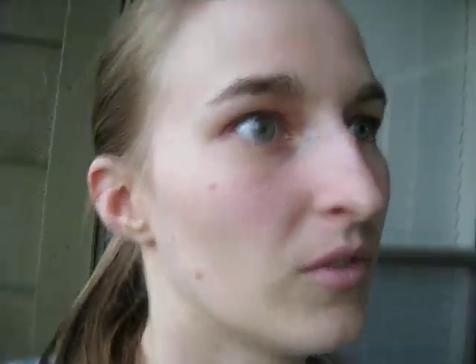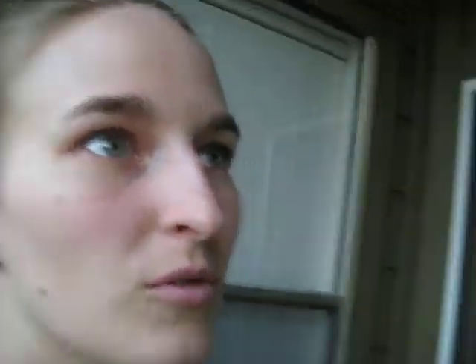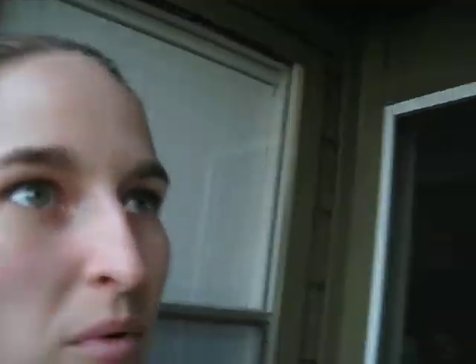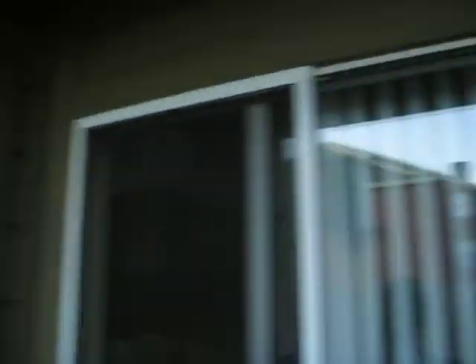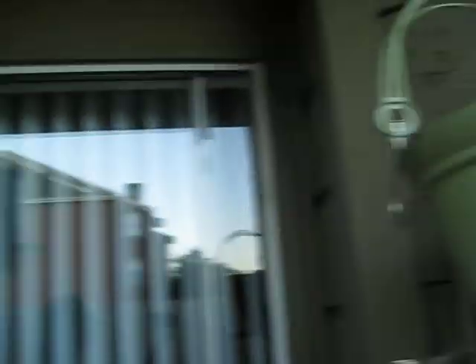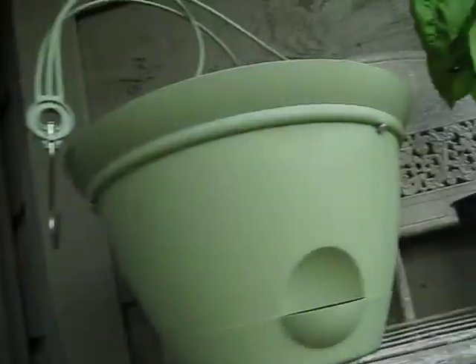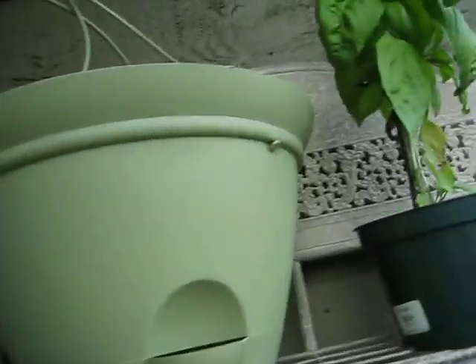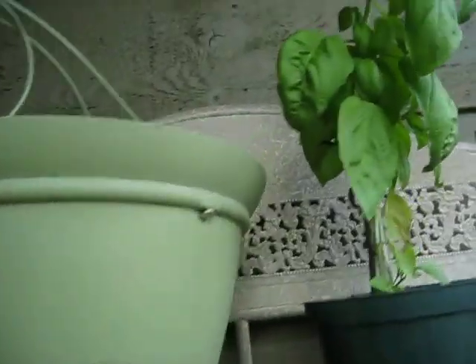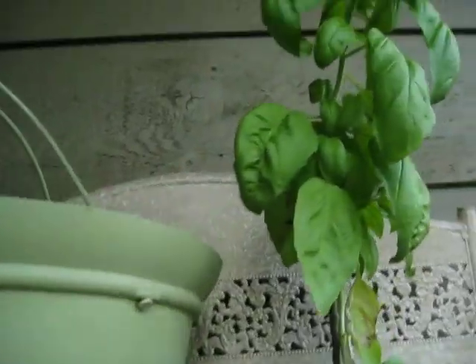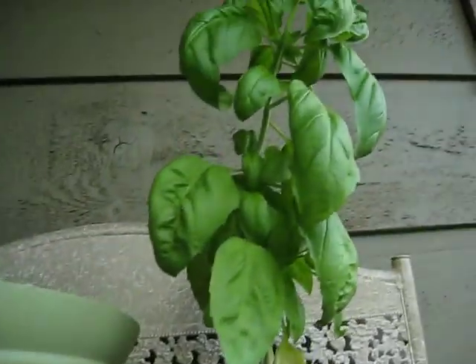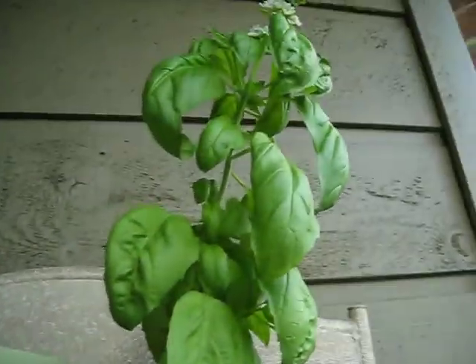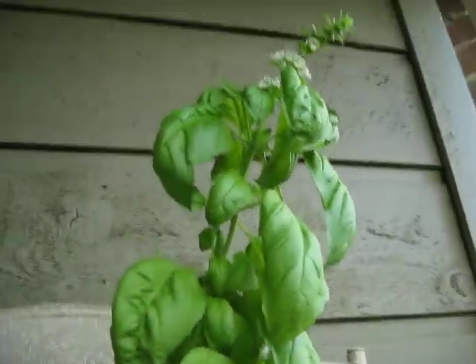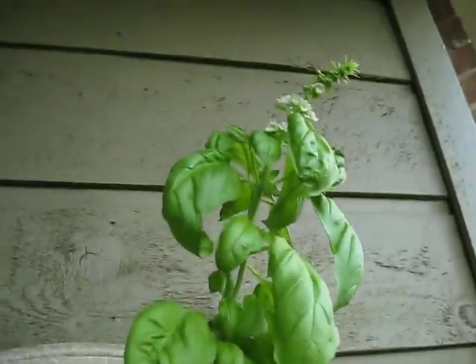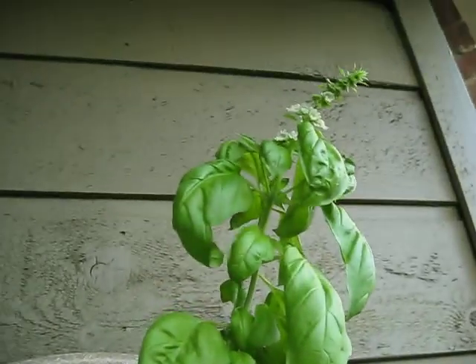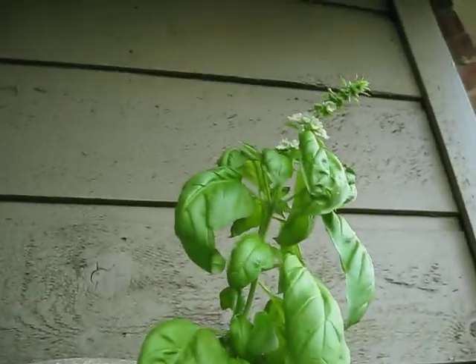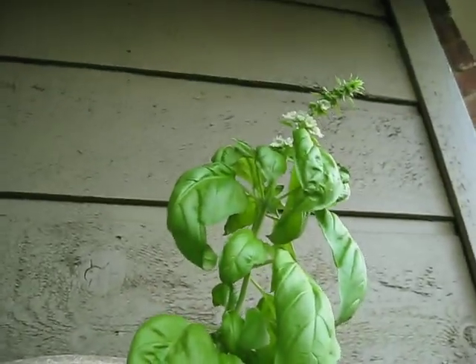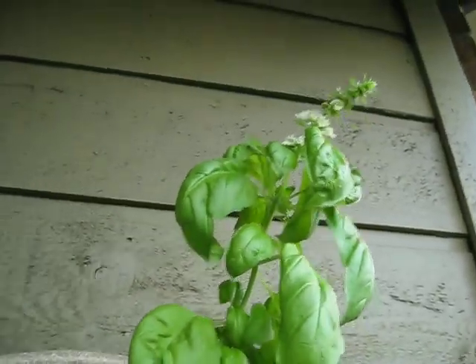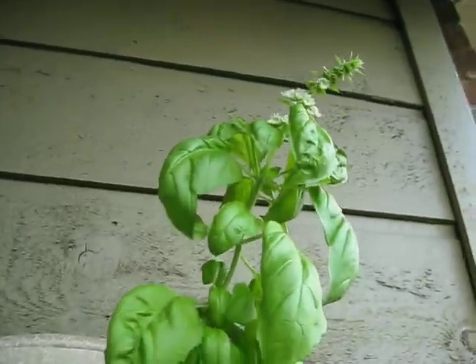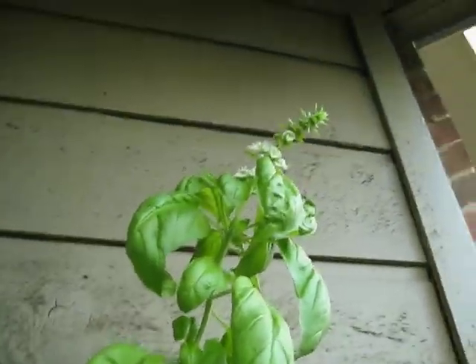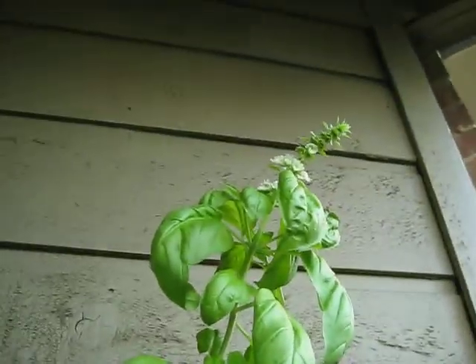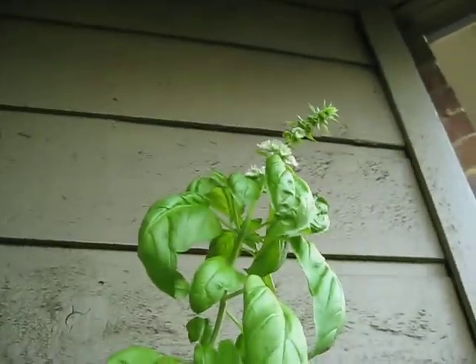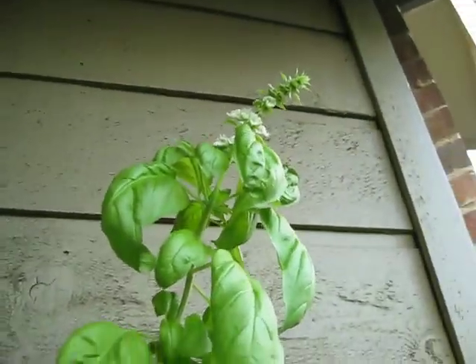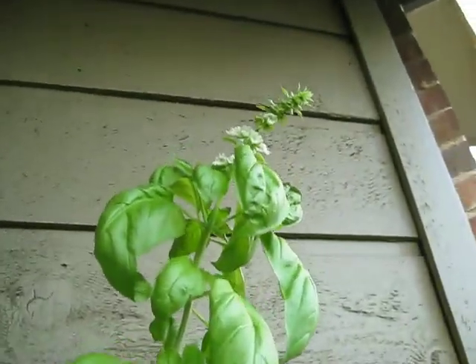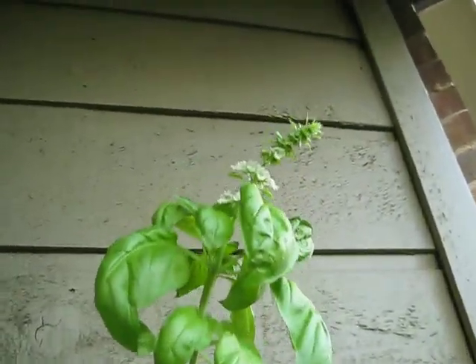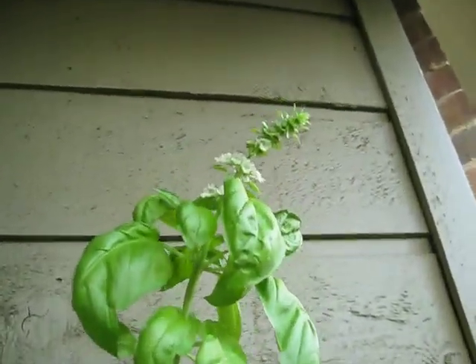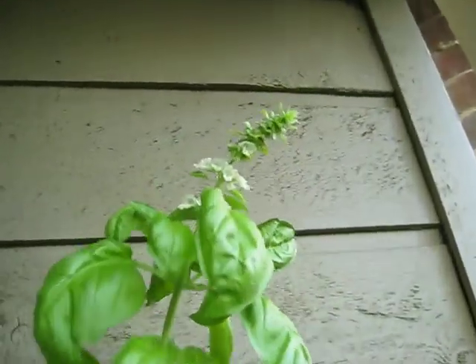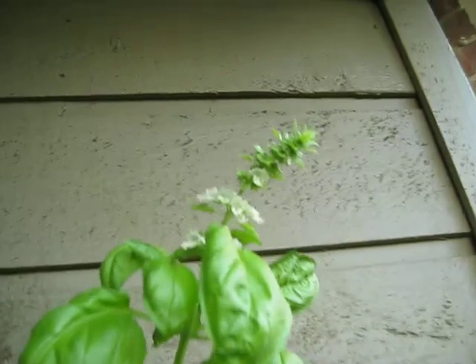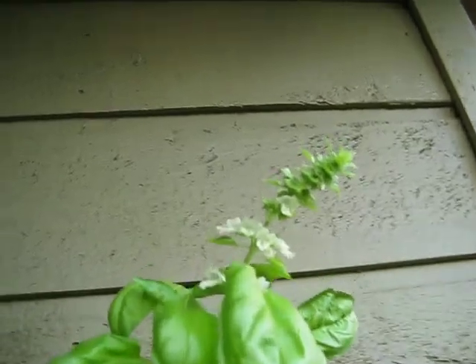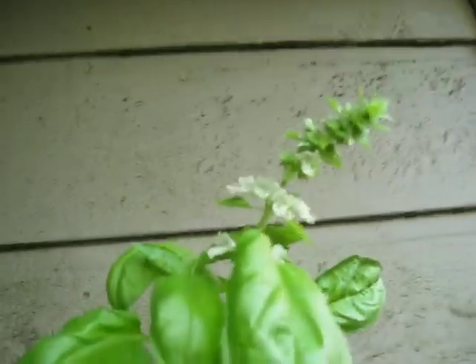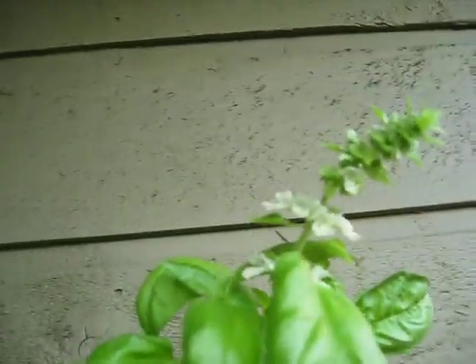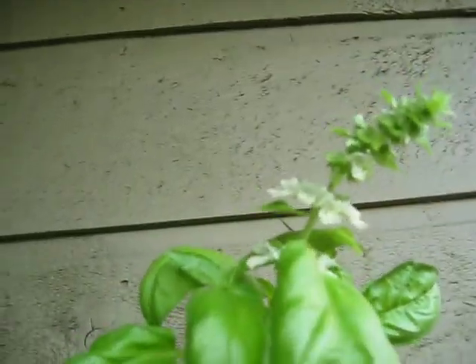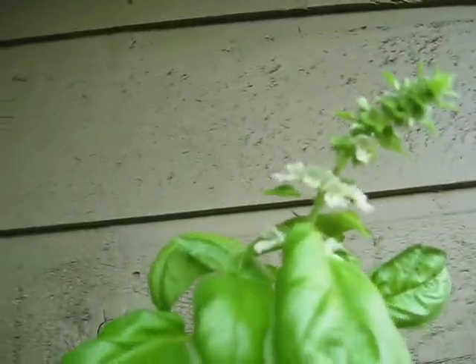And there's a basil plant! It has gone crazy! Look how huge it is! It's got little flowers all over it!